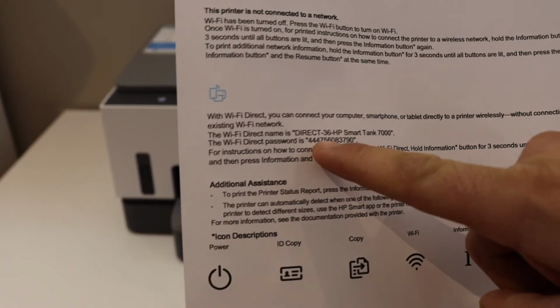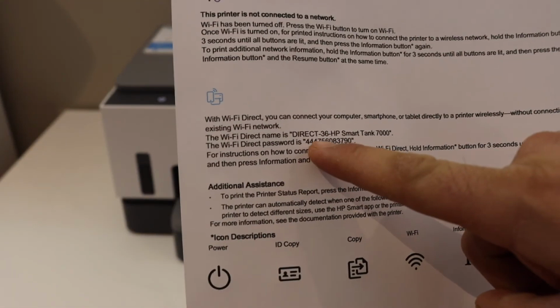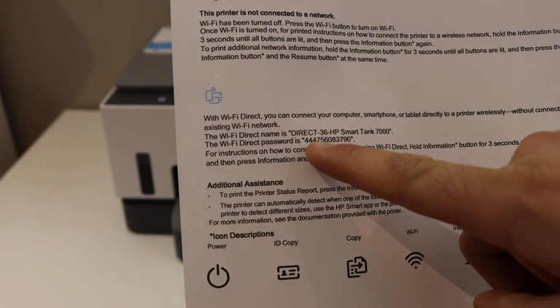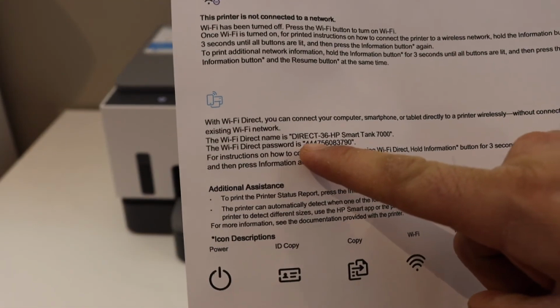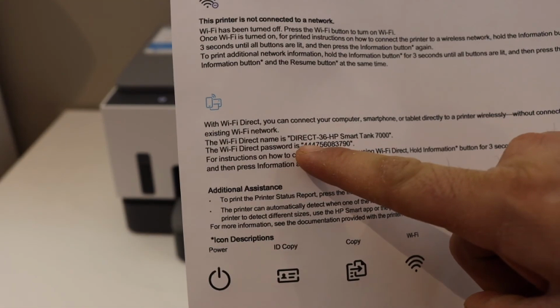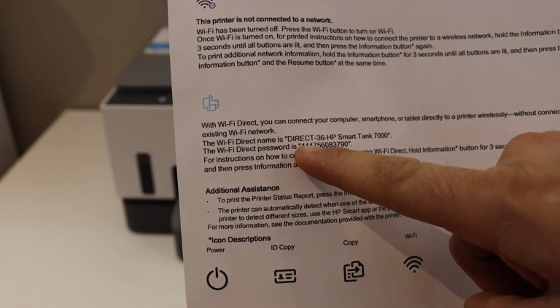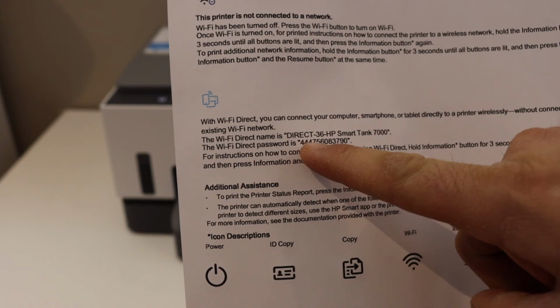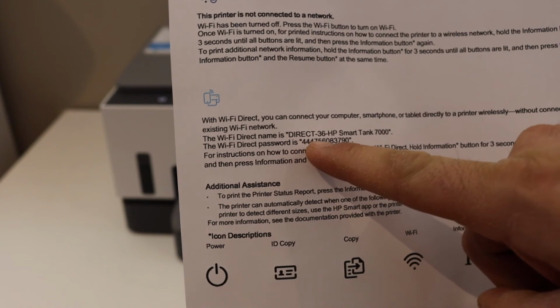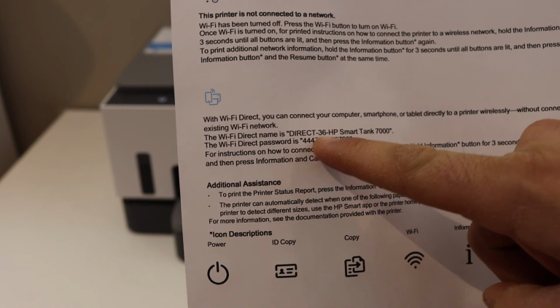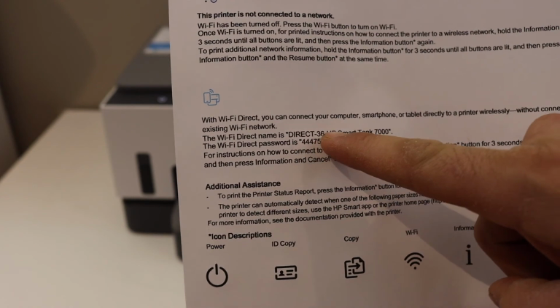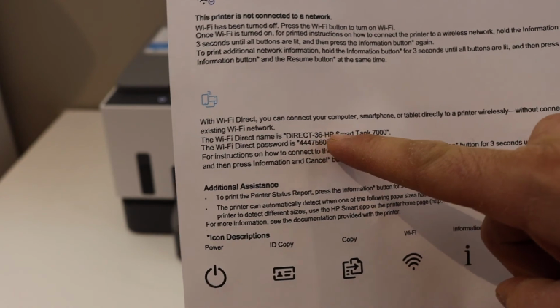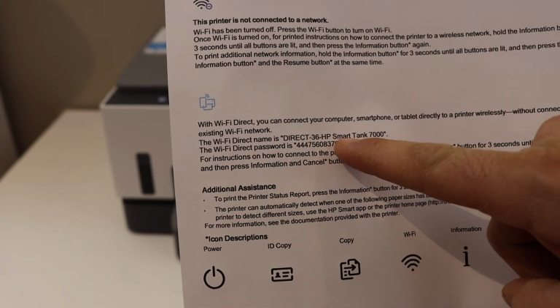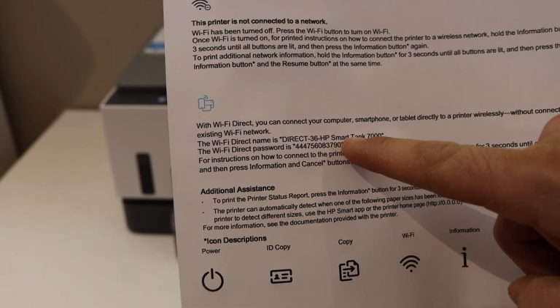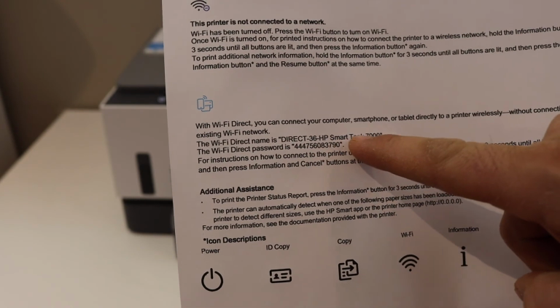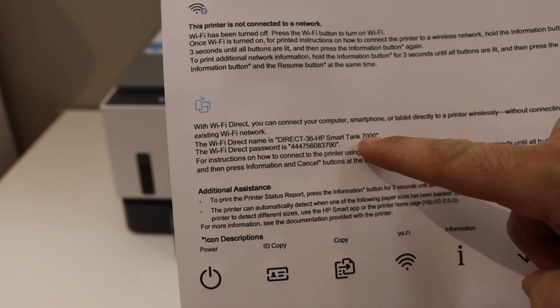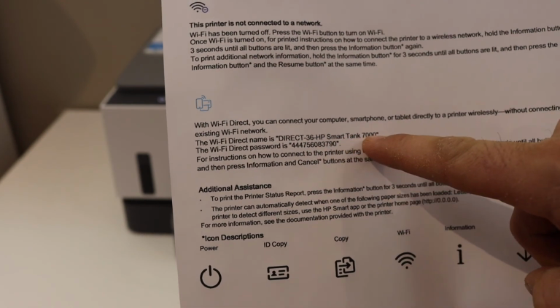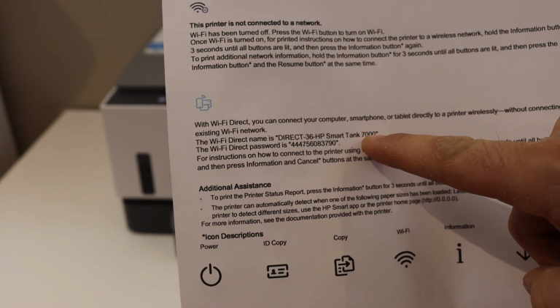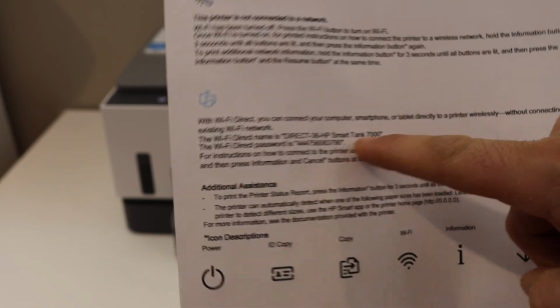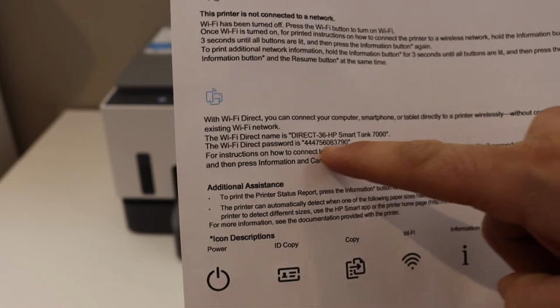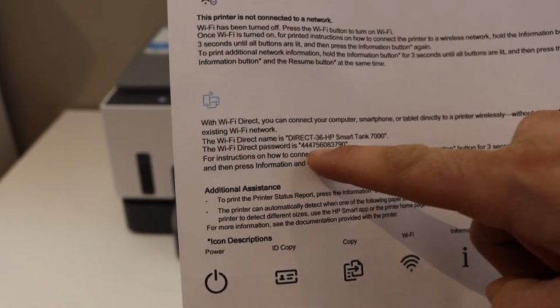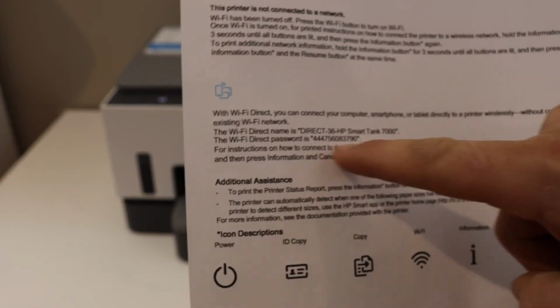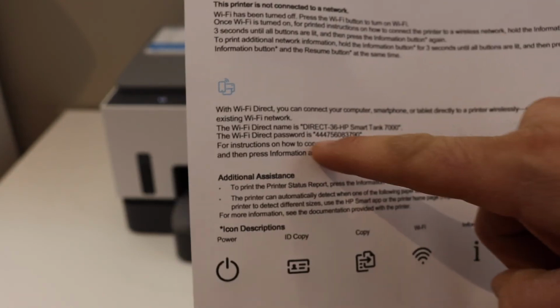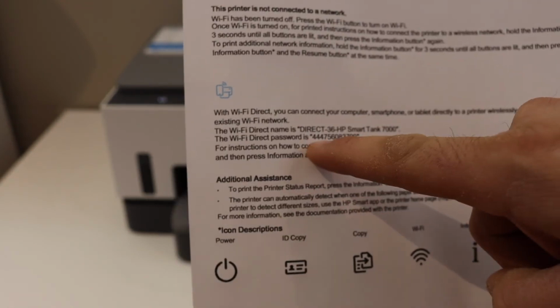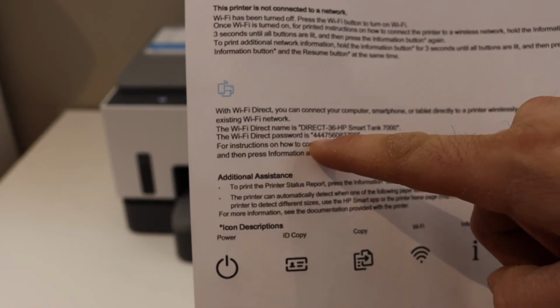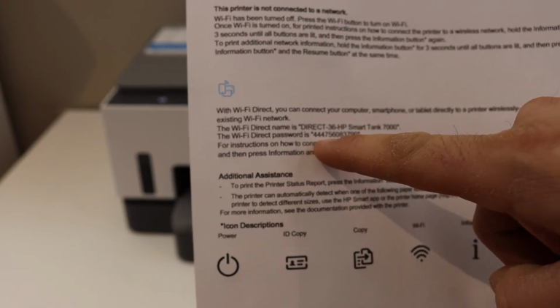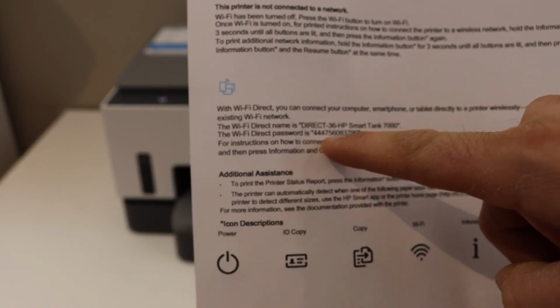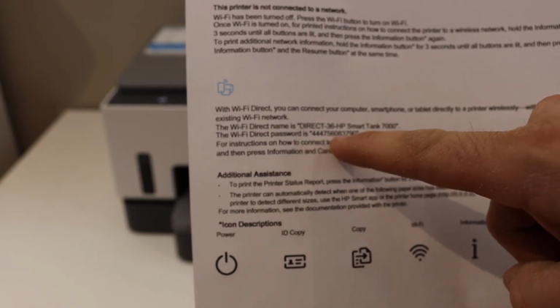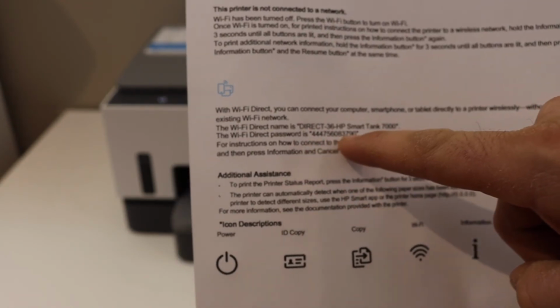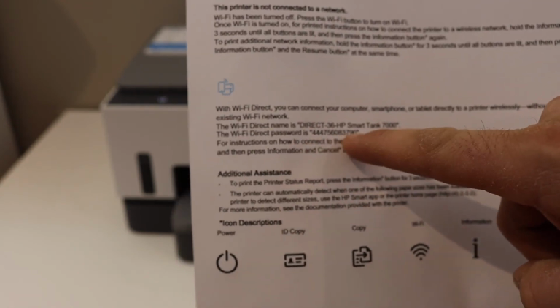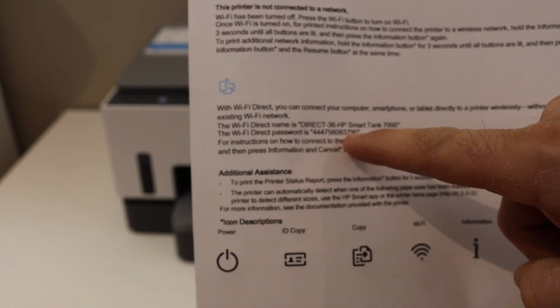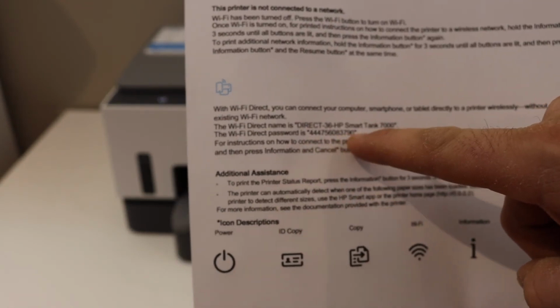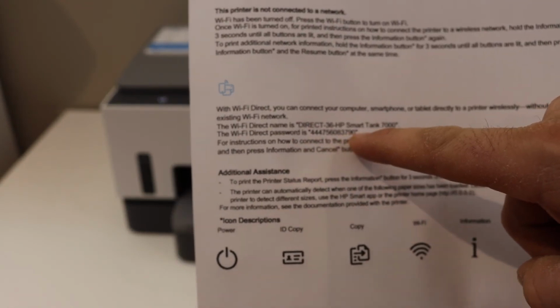Look for the Wi-Fi Direct icon on the printed page. Below it you can see the name of the Wi-Fi Direct for this printer, and this is the password of this printer.